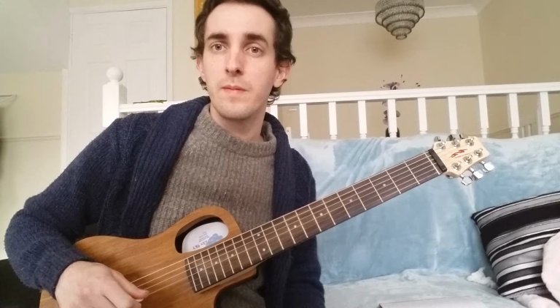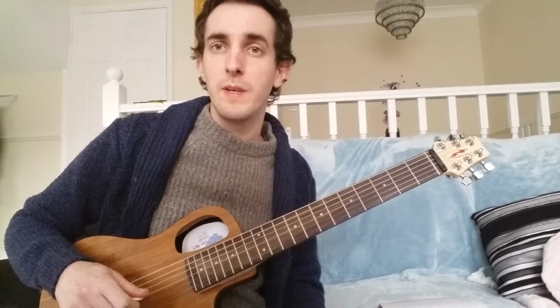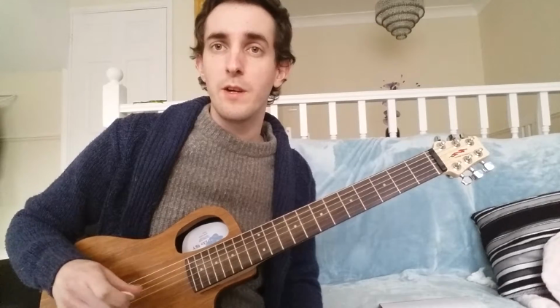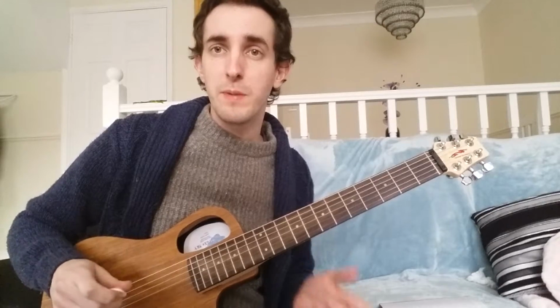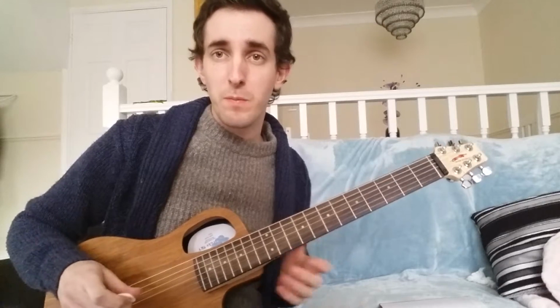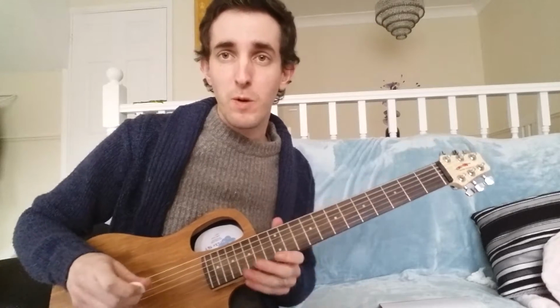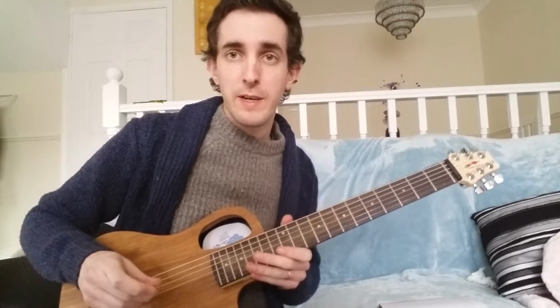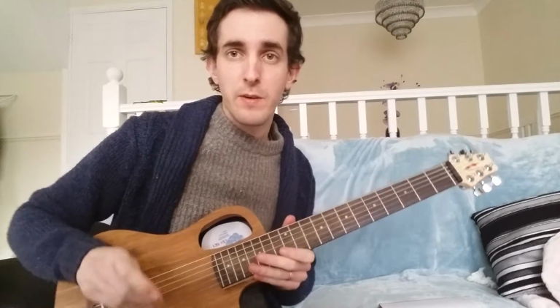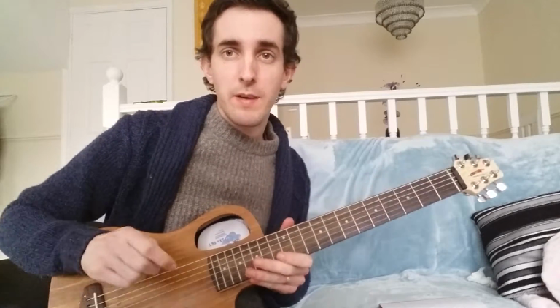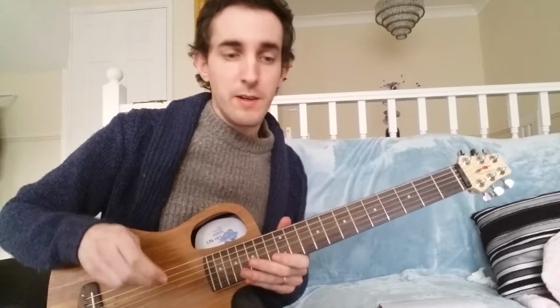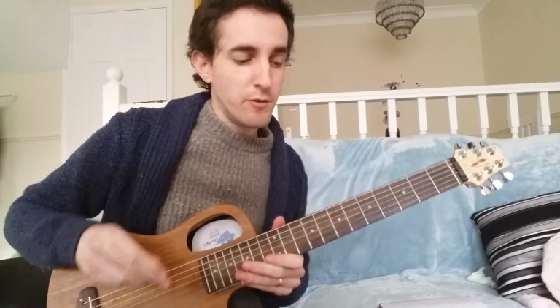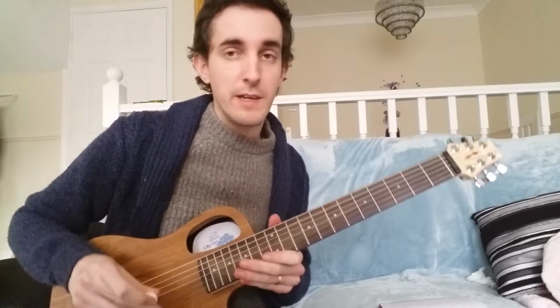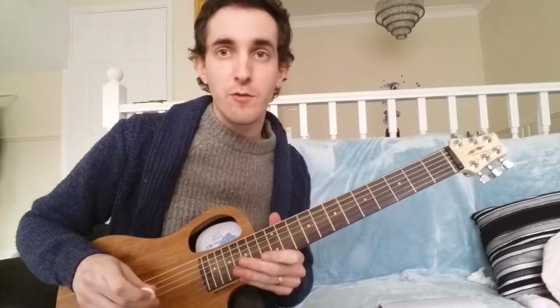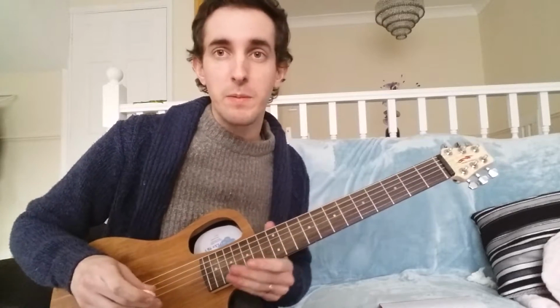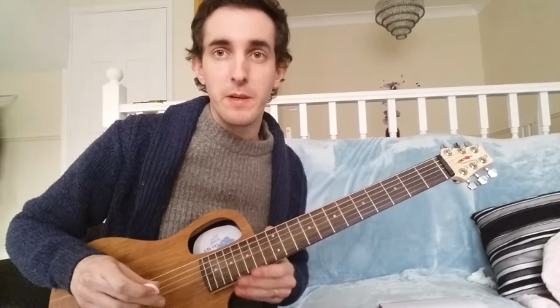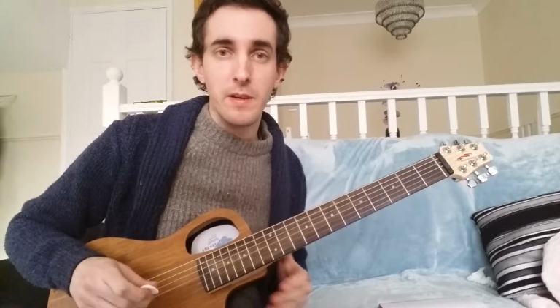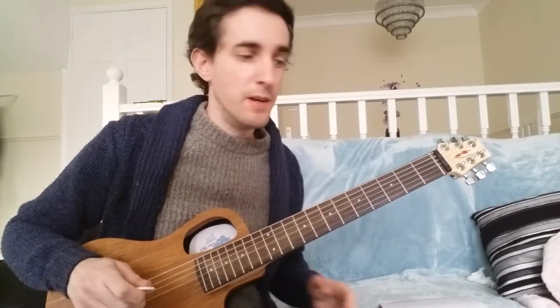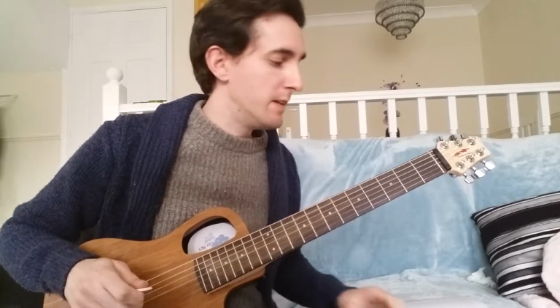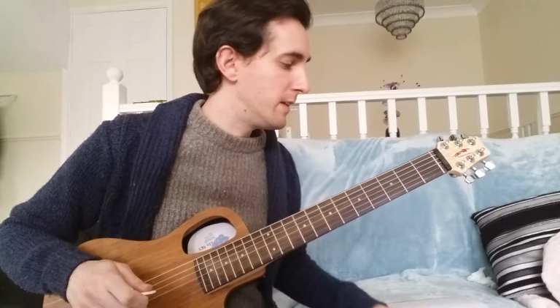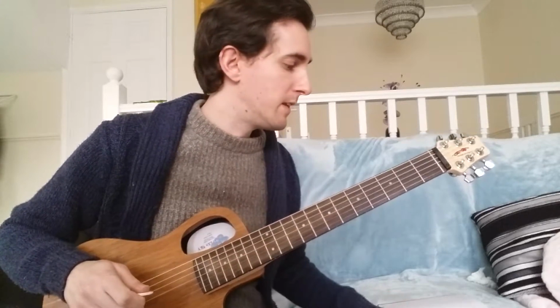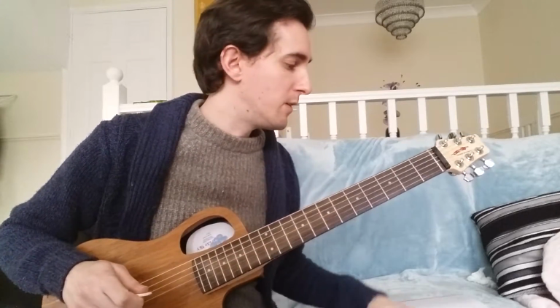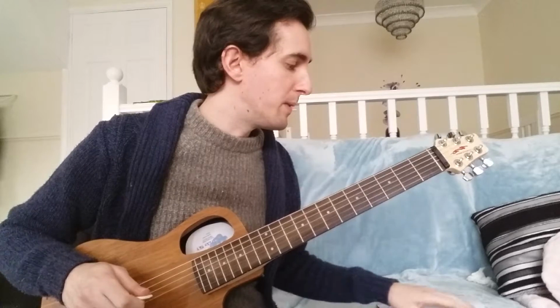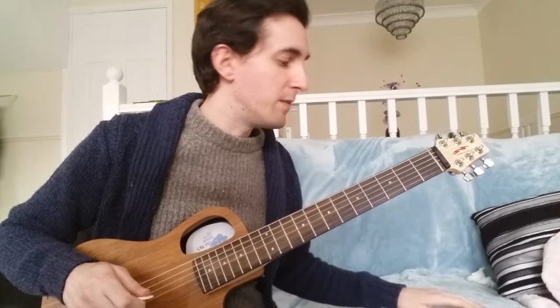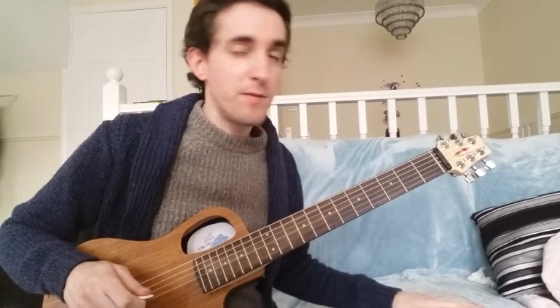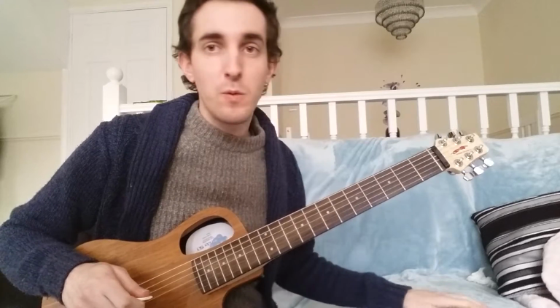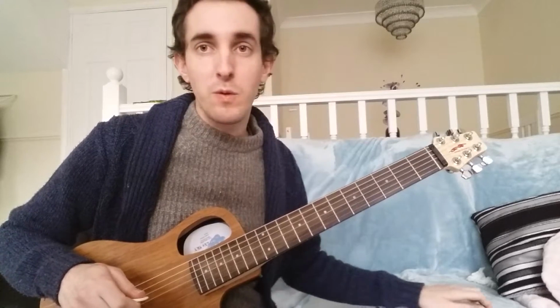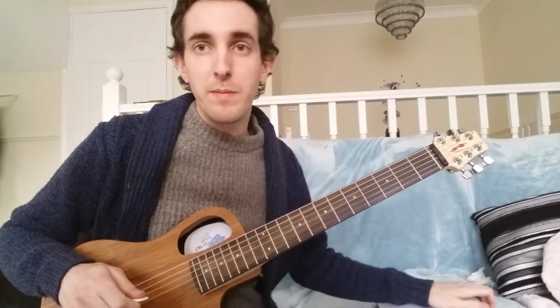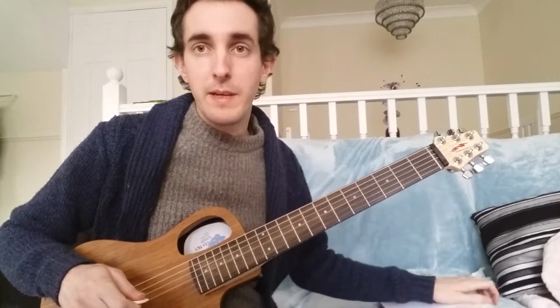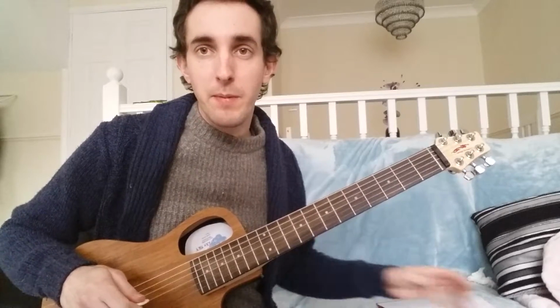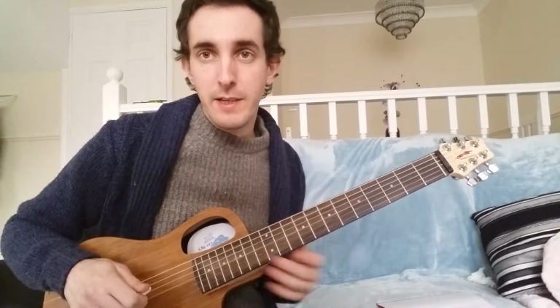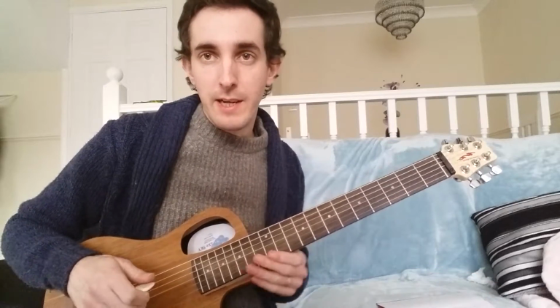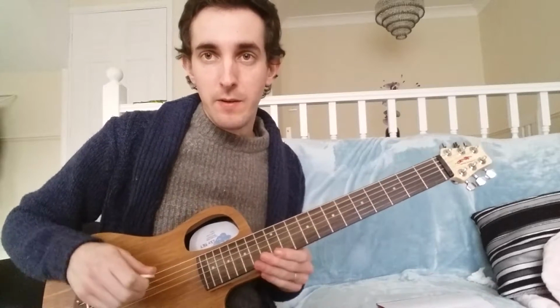So I've been working on another transcription. This is a little bit of 'All of Me' by Django.